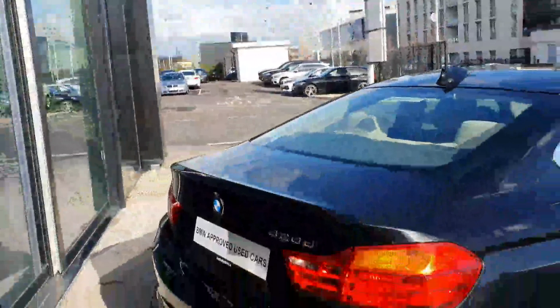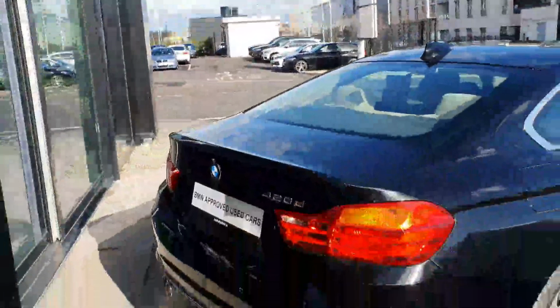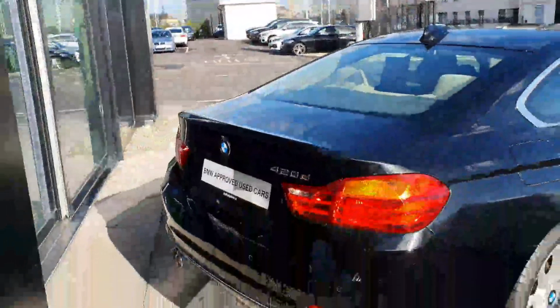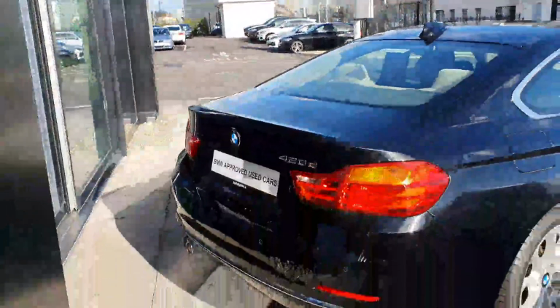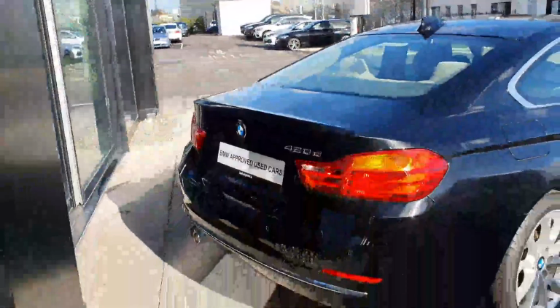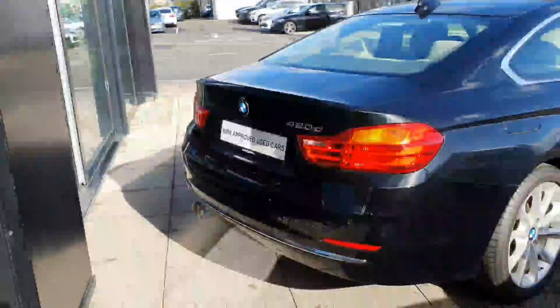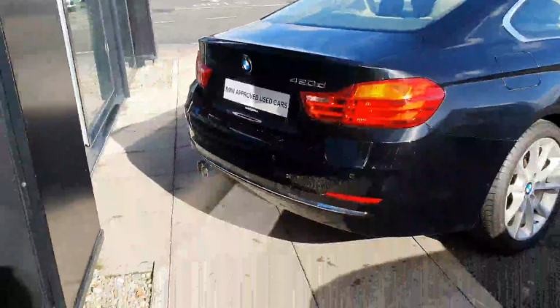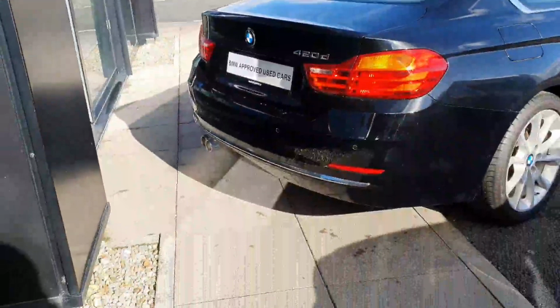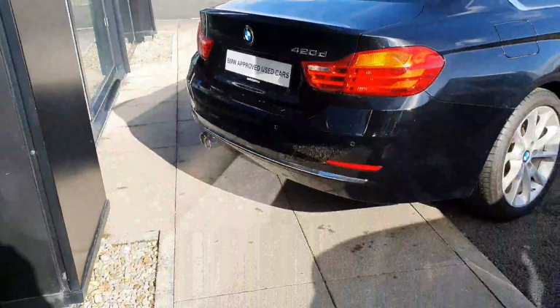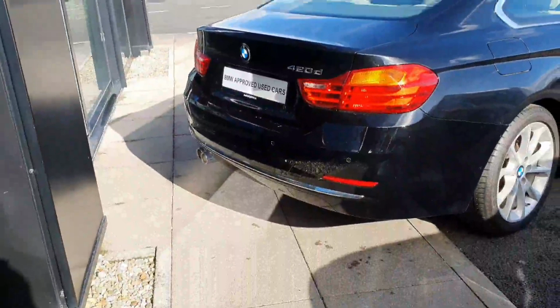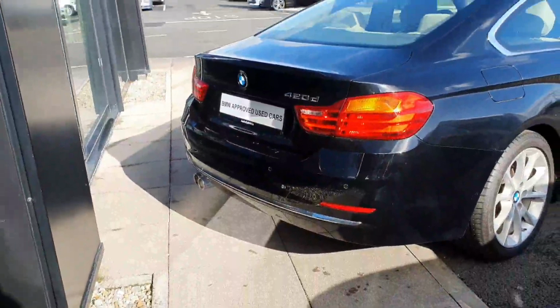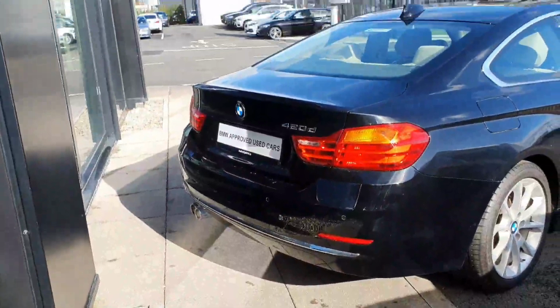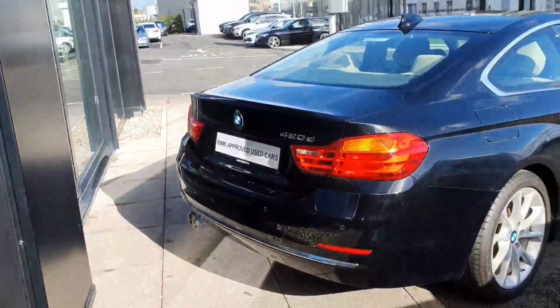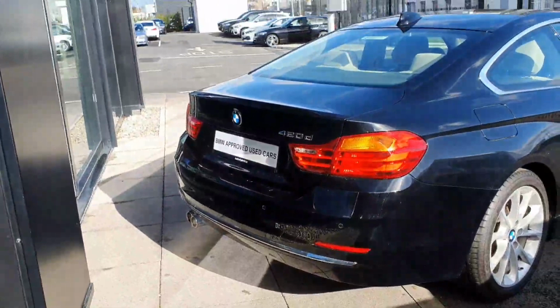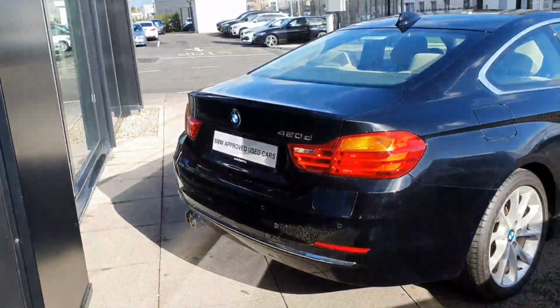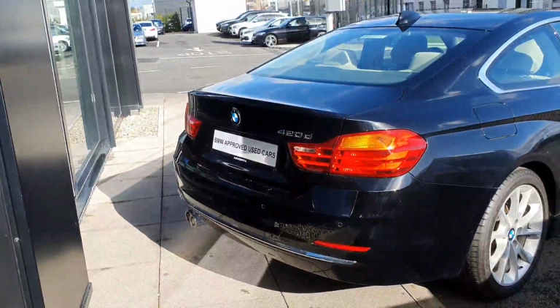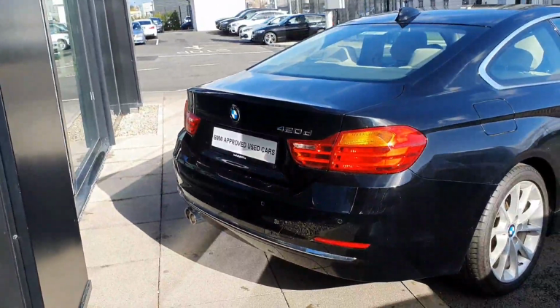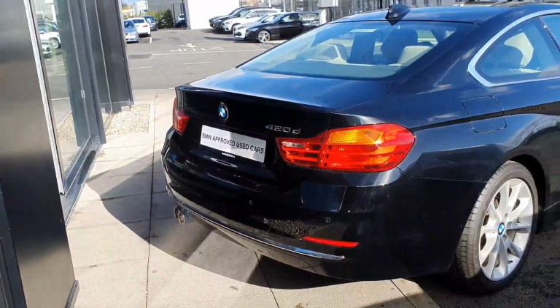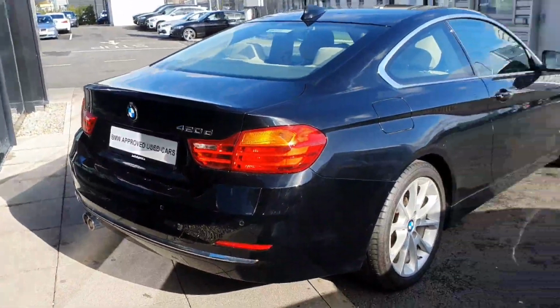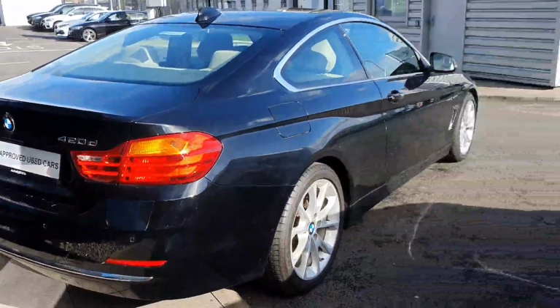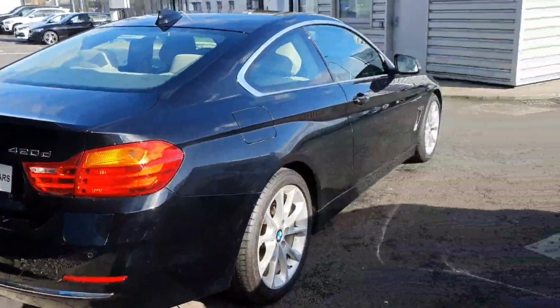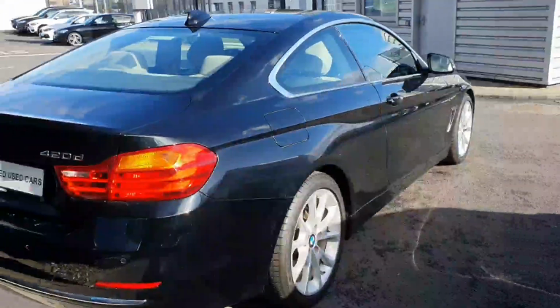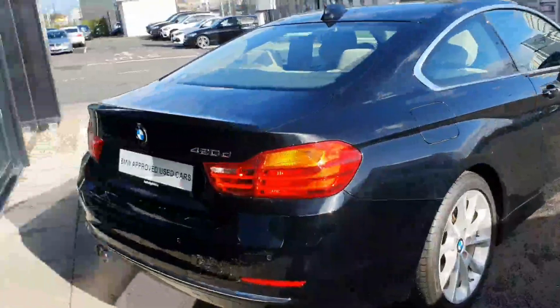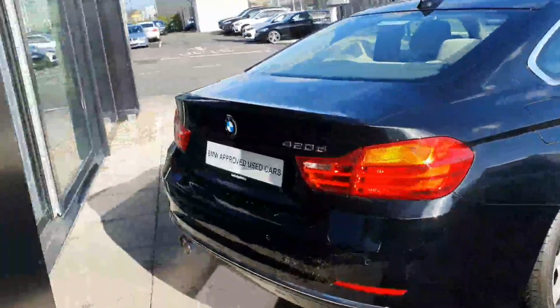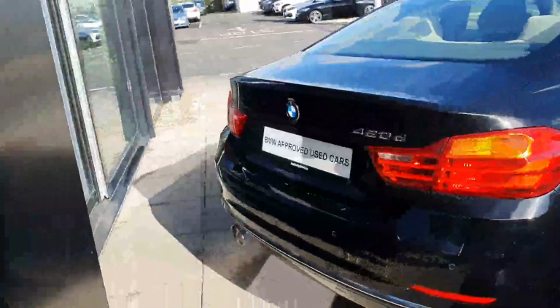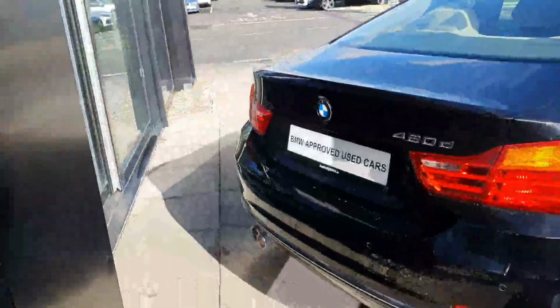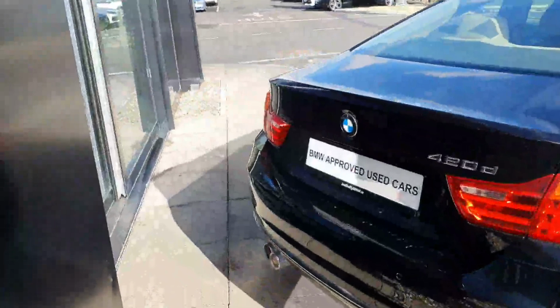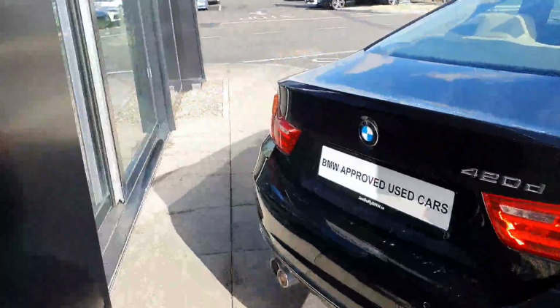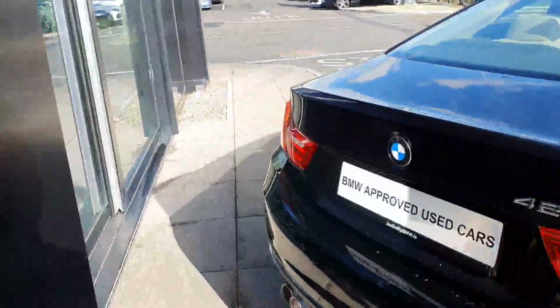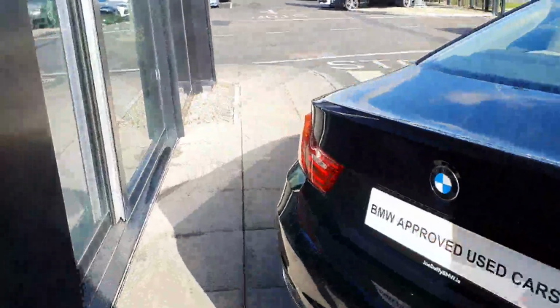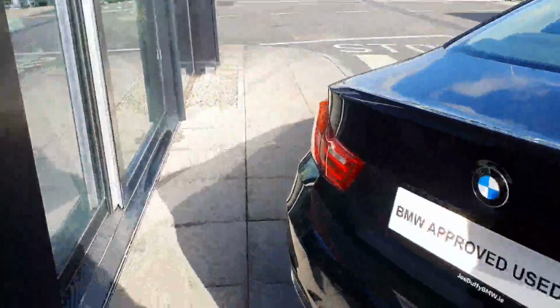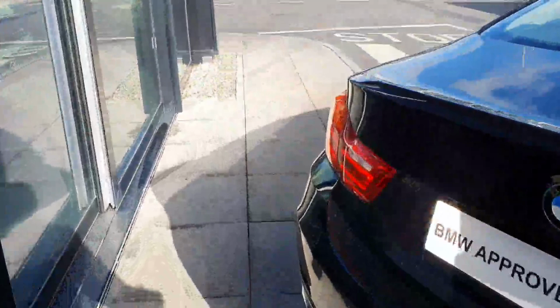At the back you have your LED taillights. The car also comes with parking sensors, front and rear, making it that bit easier to park.